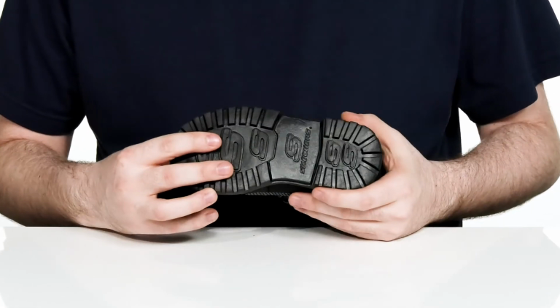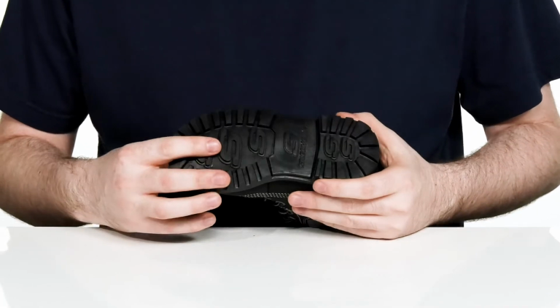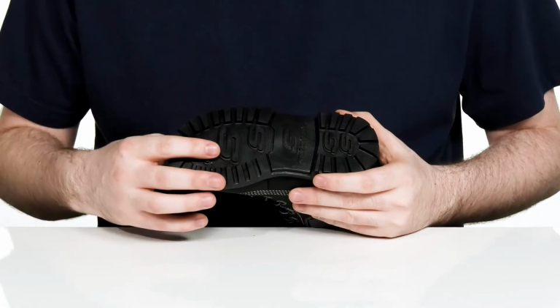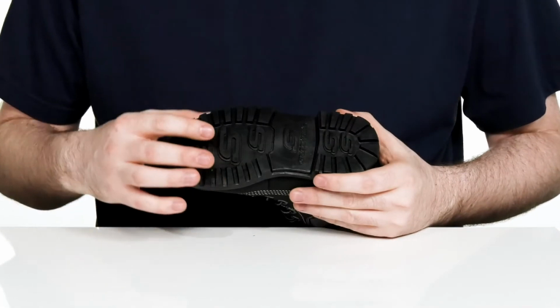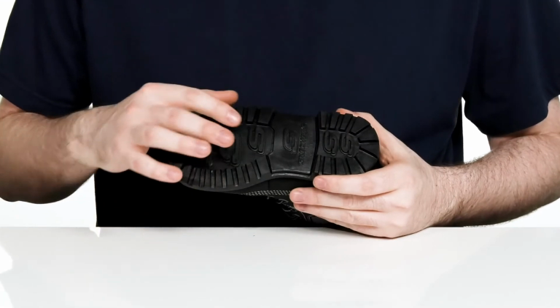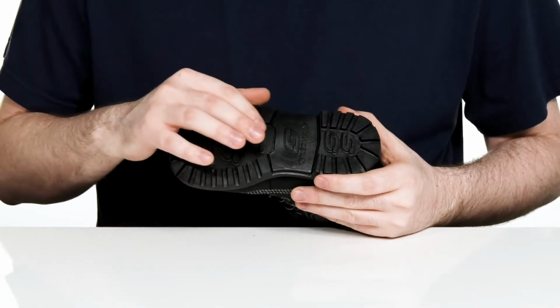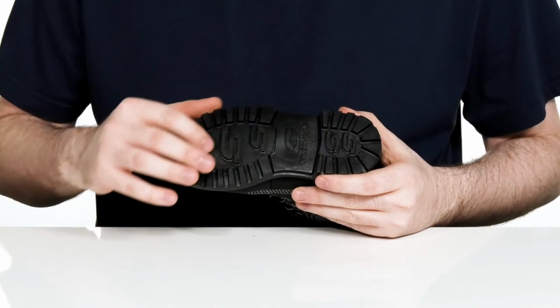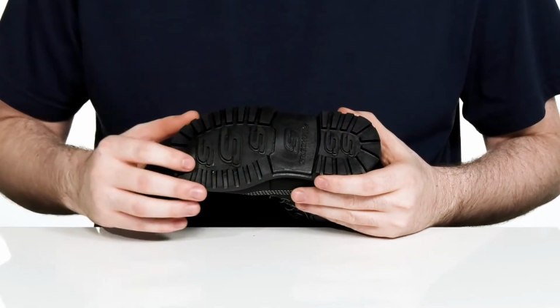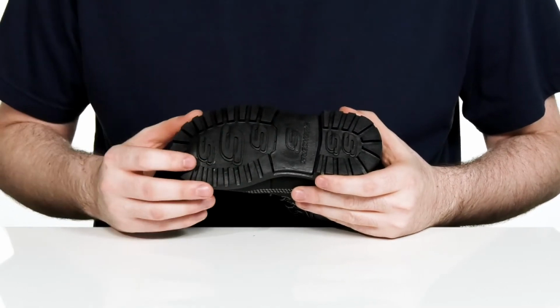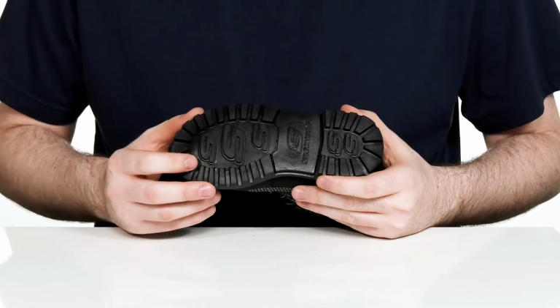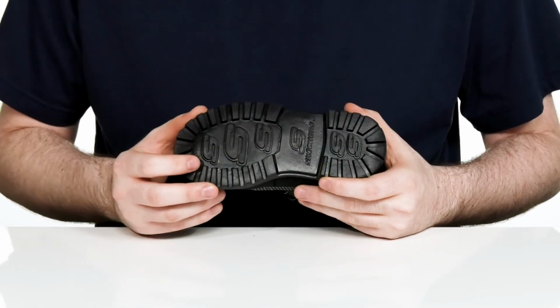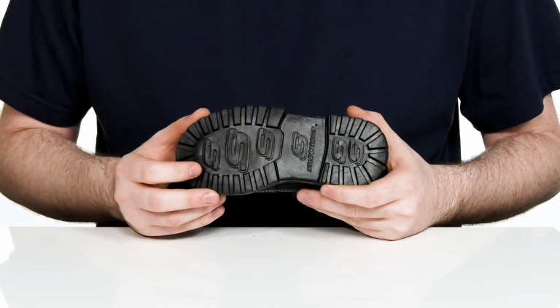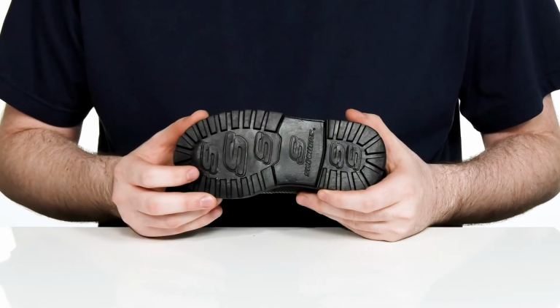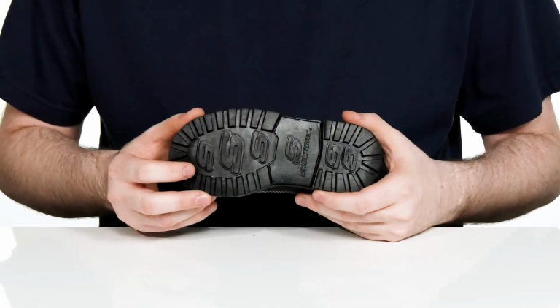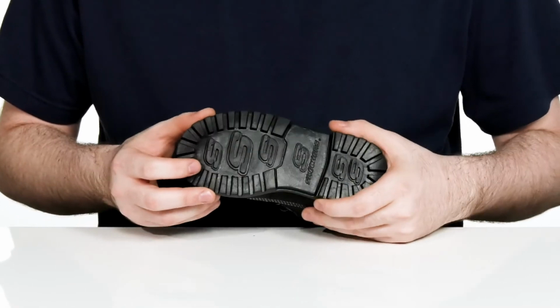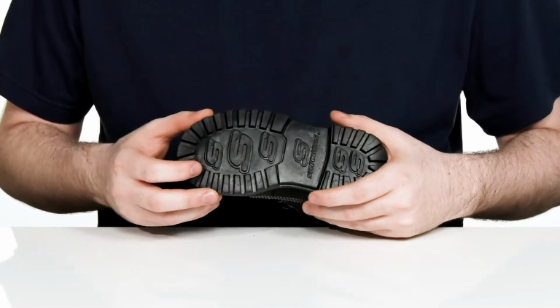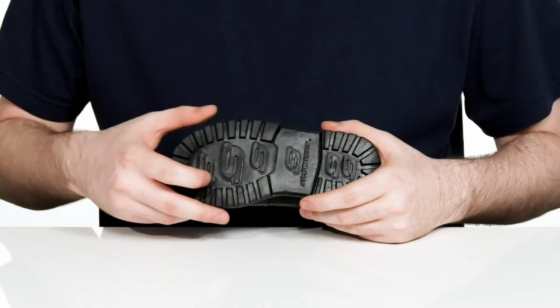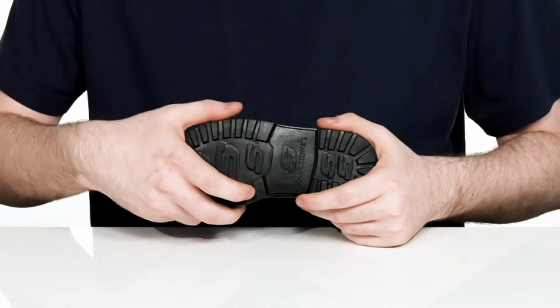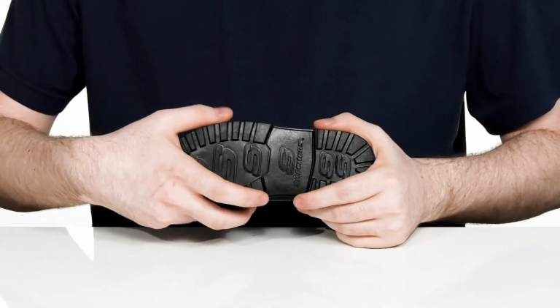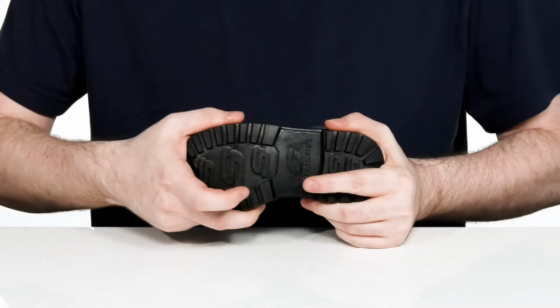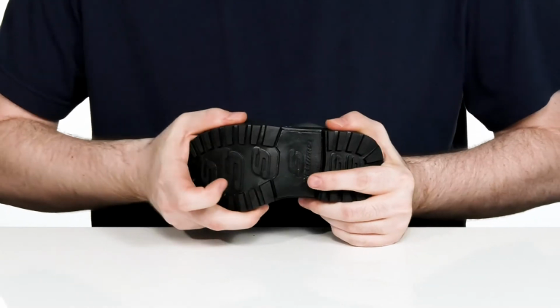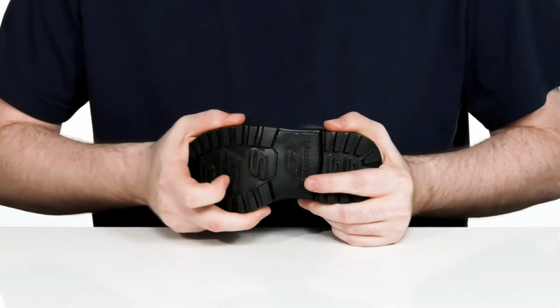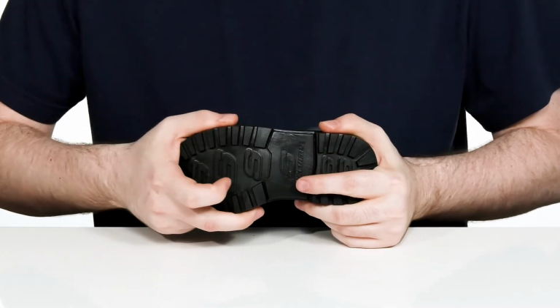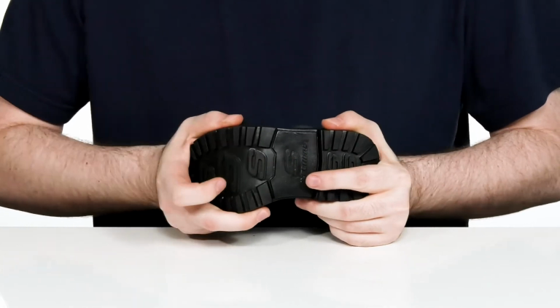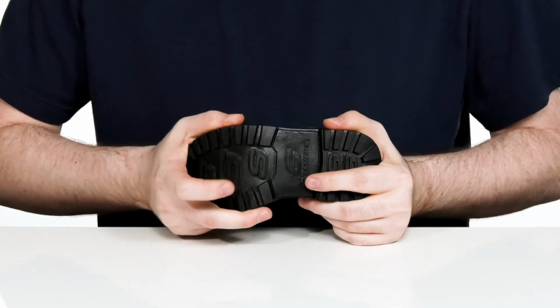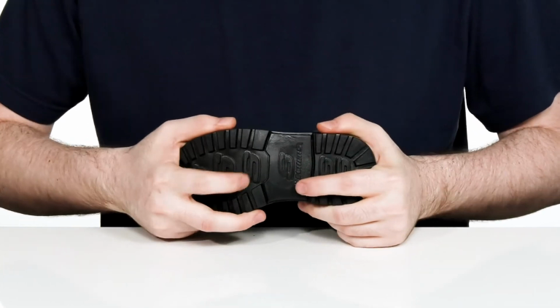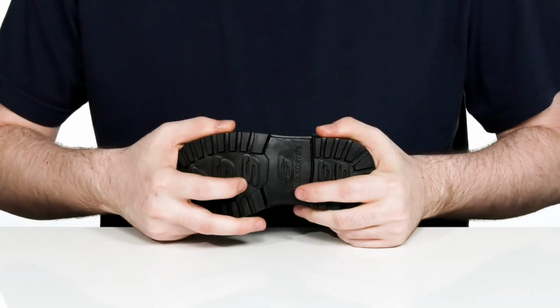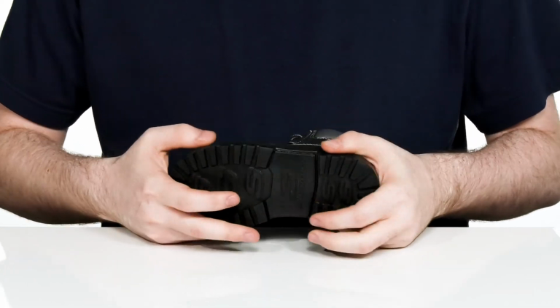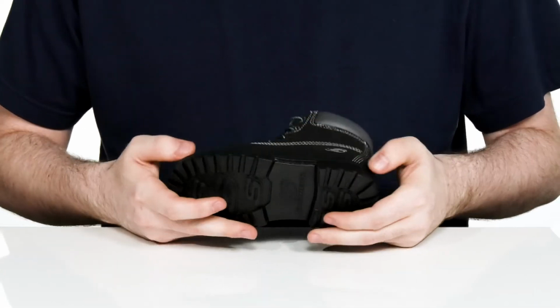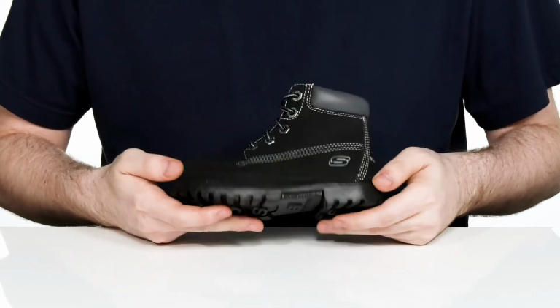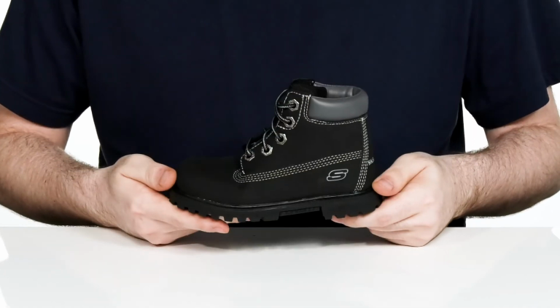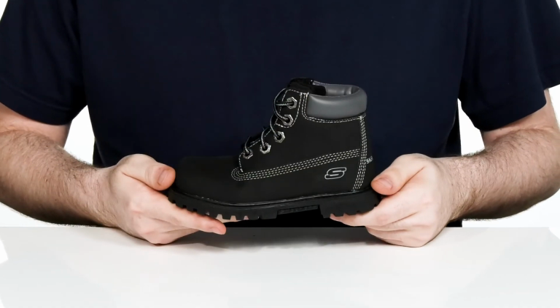Underneath it has a grippy rubber that's super reliable and has a lot of flex right there in the forefoot.